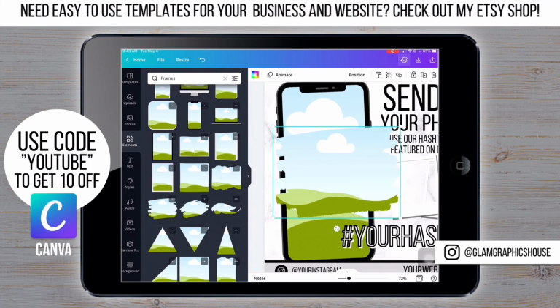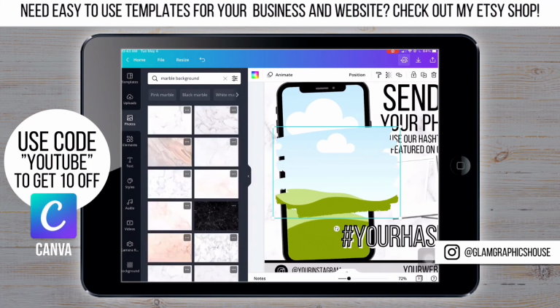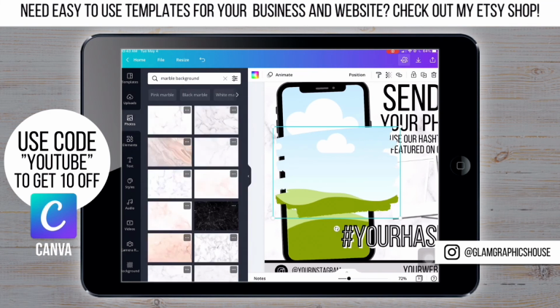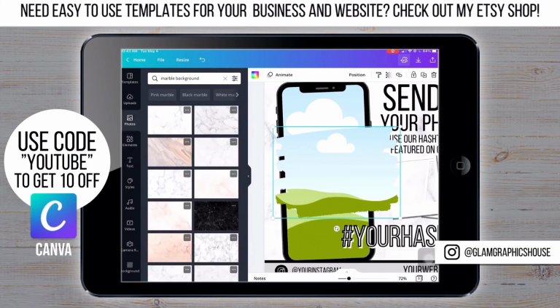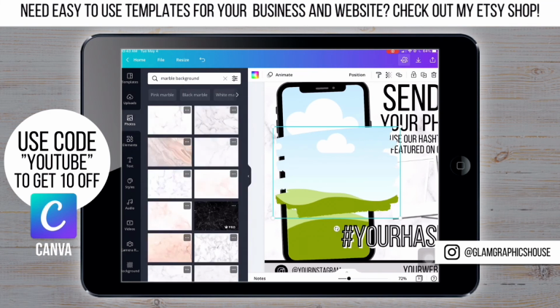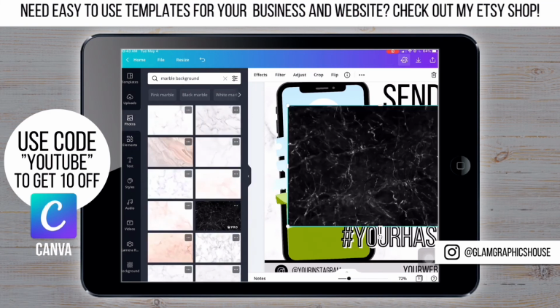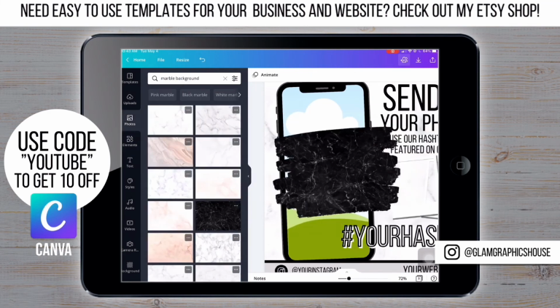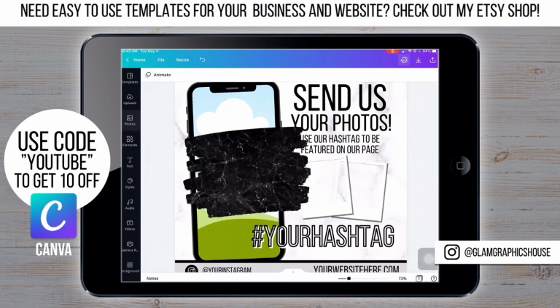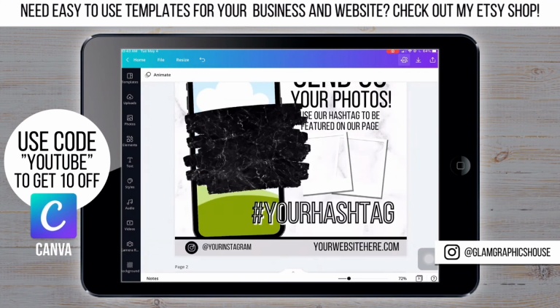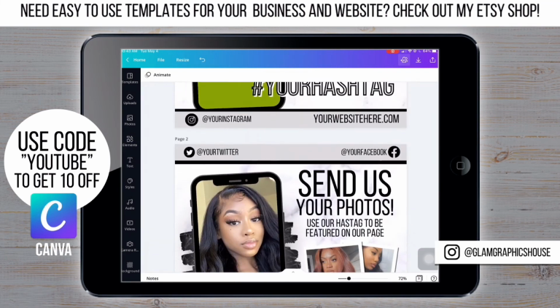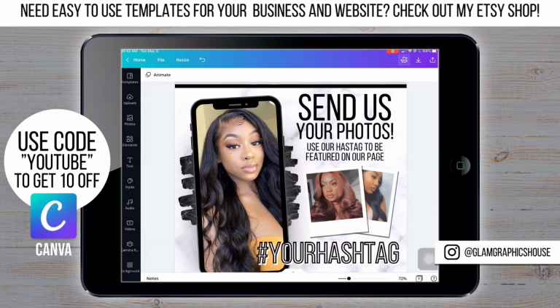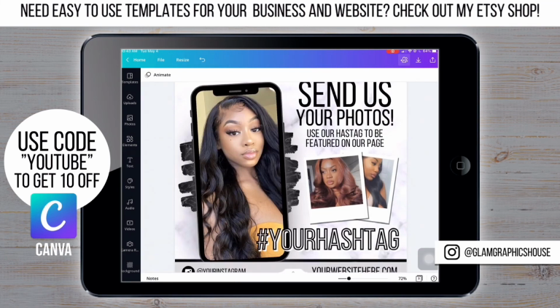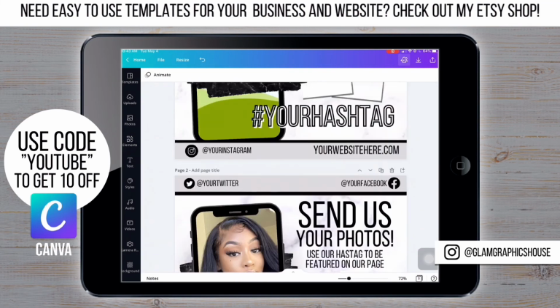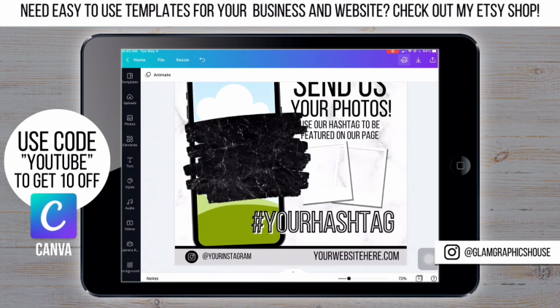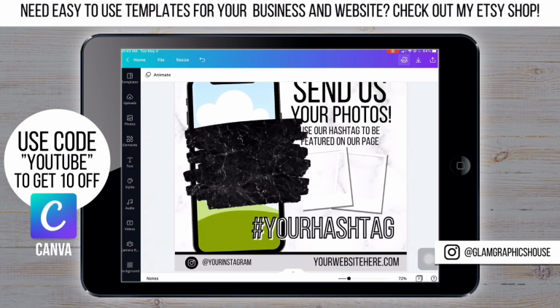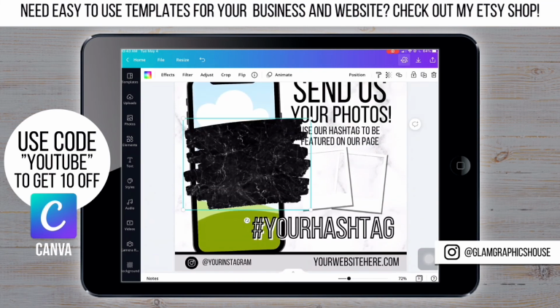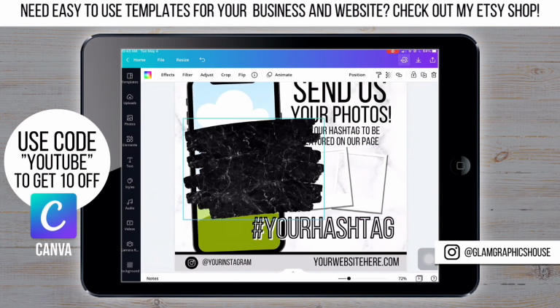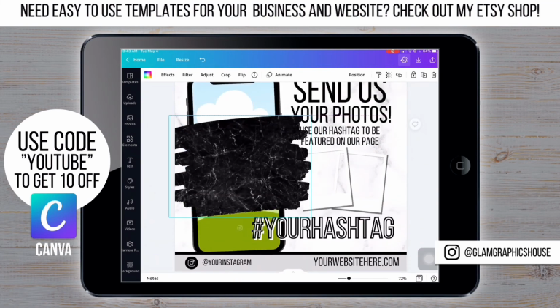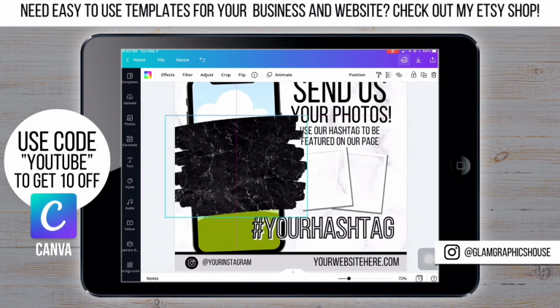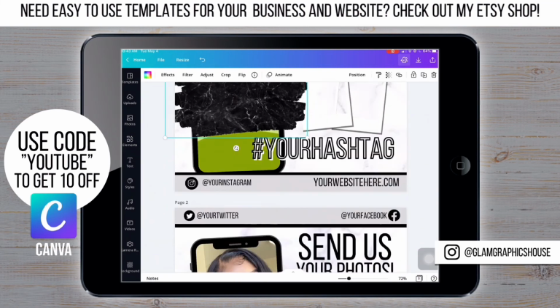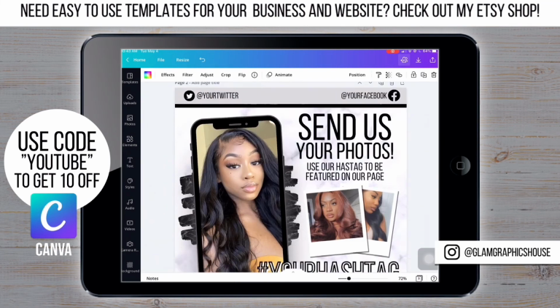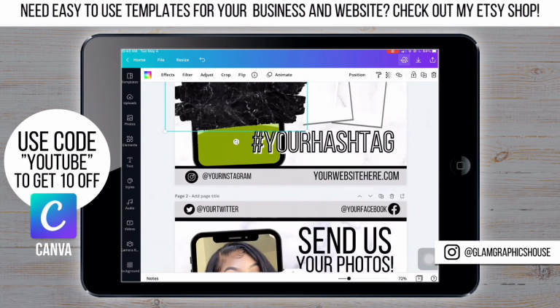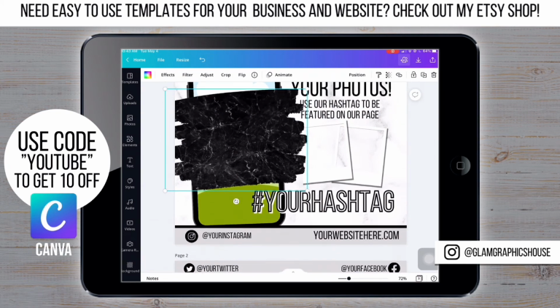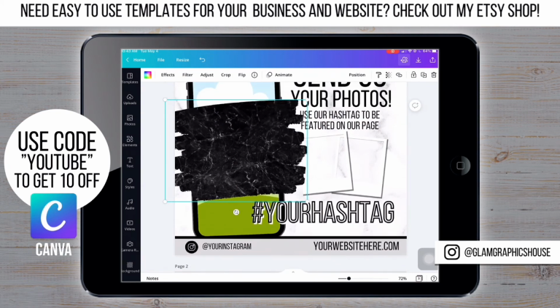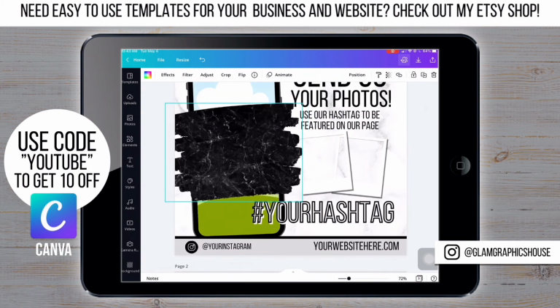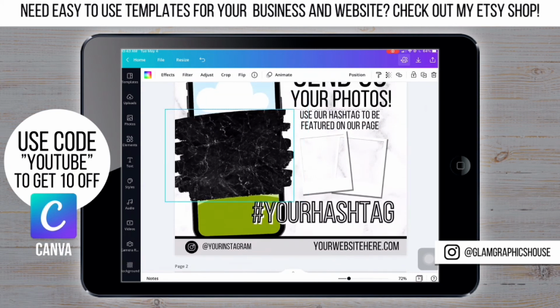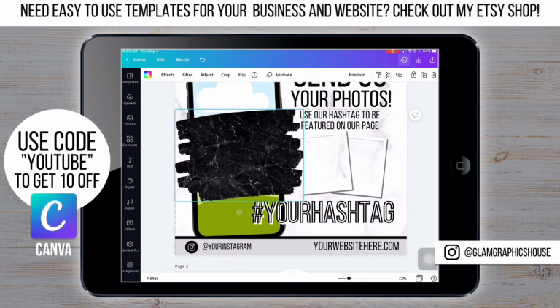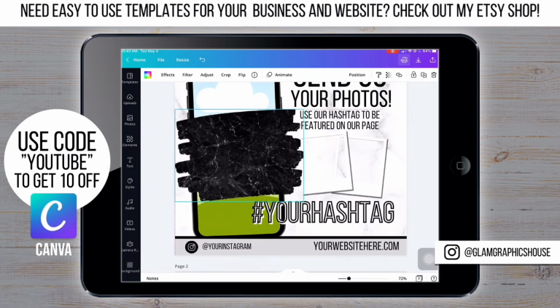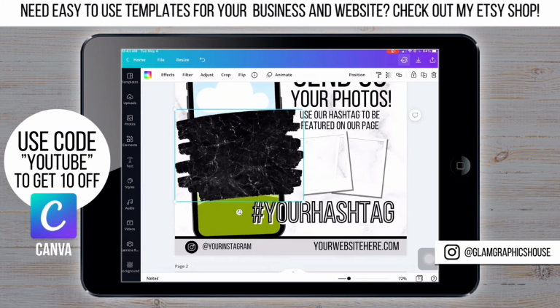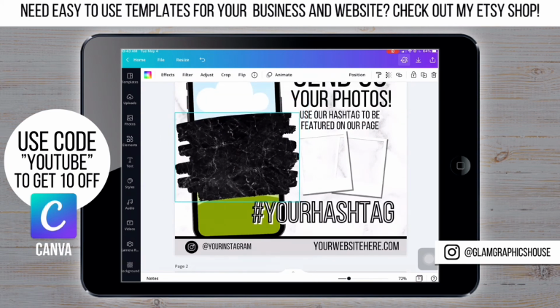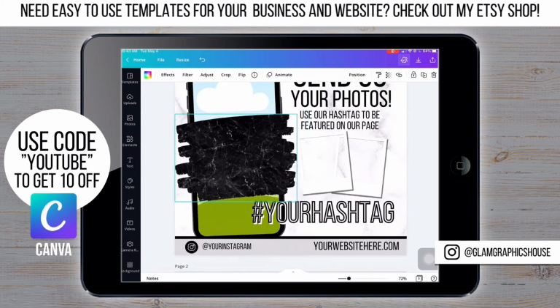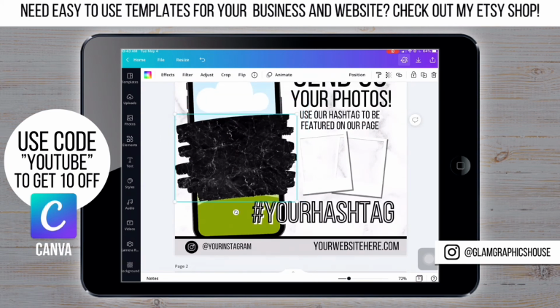Then I'm going to drag and drop the black marble background, resize it, and place it behind the phone.